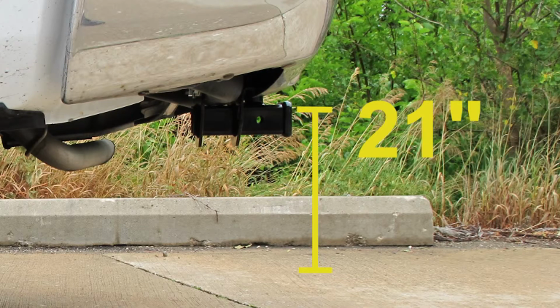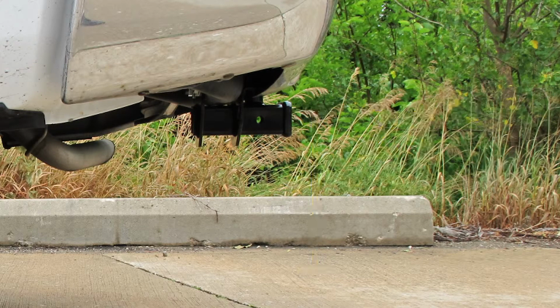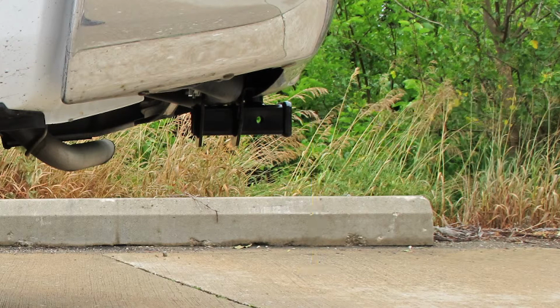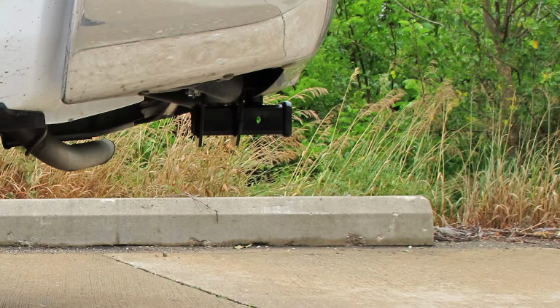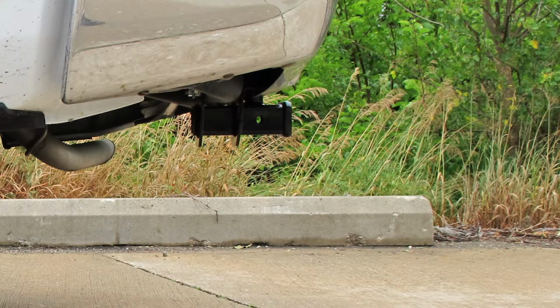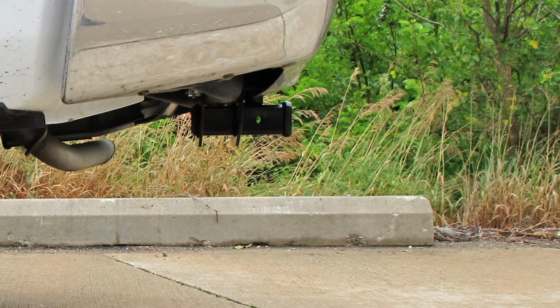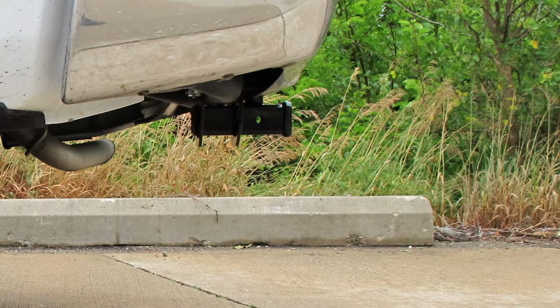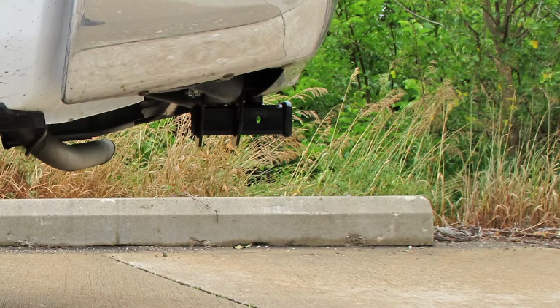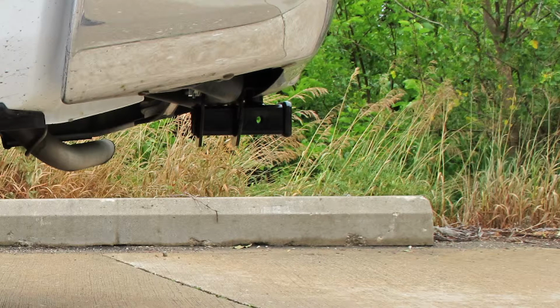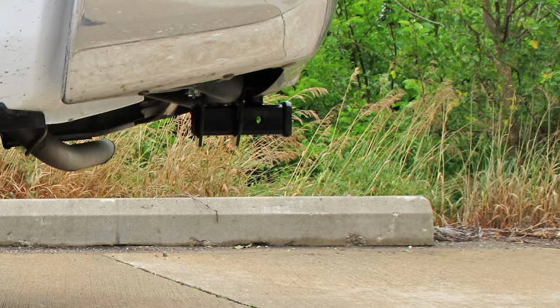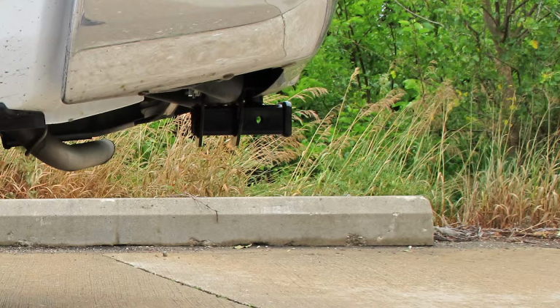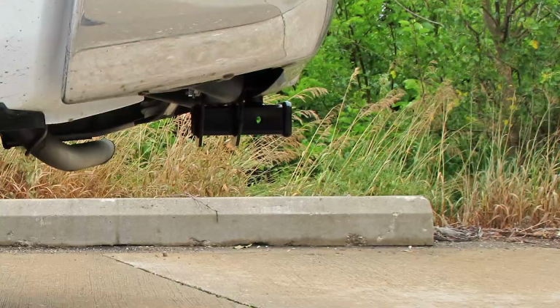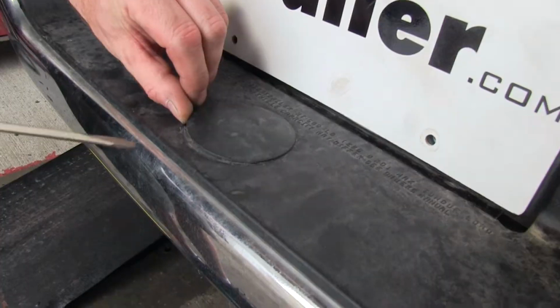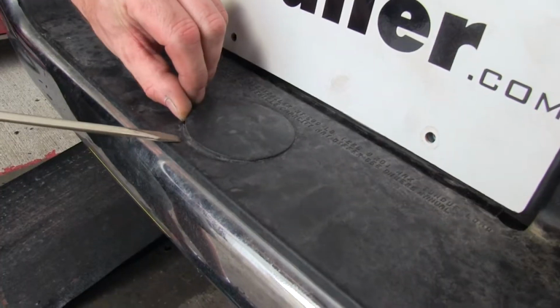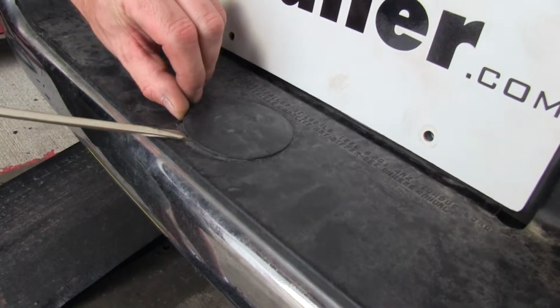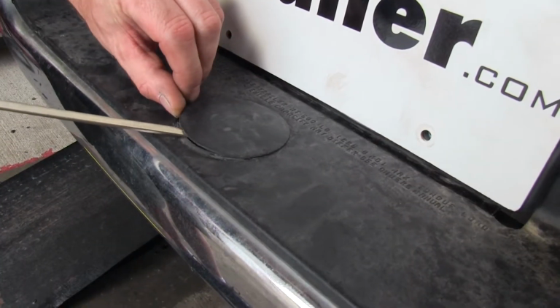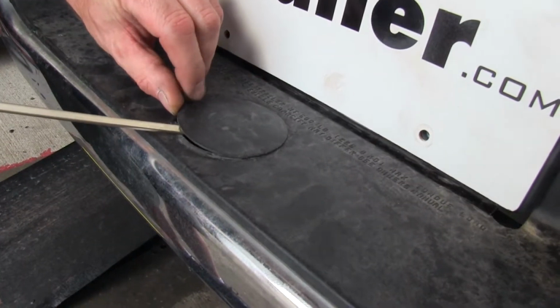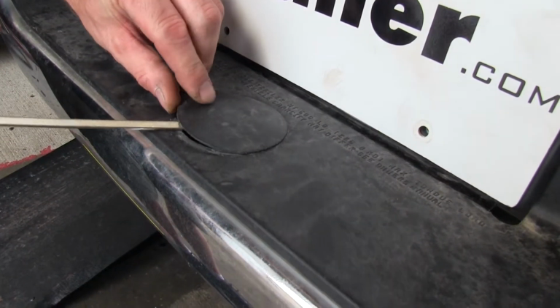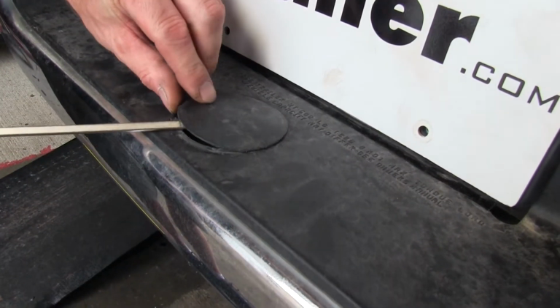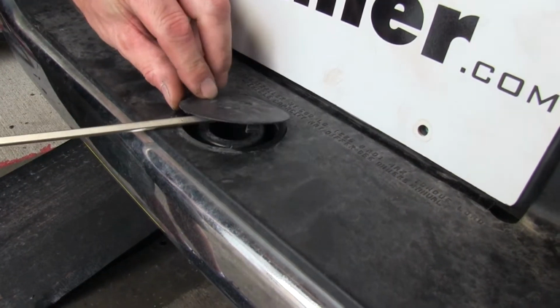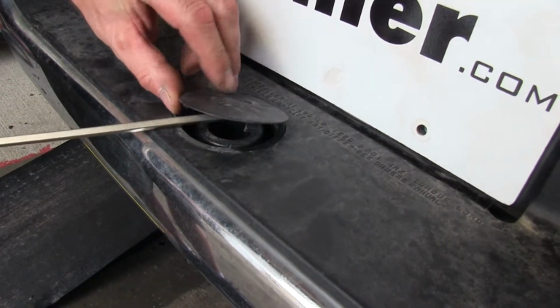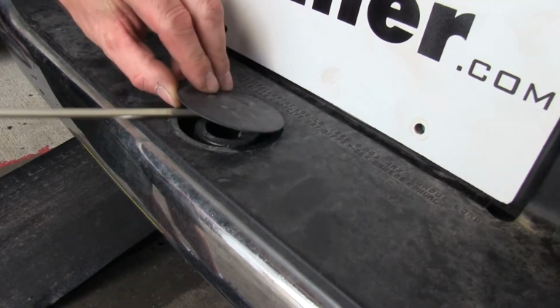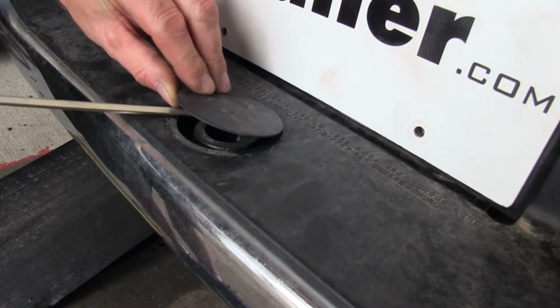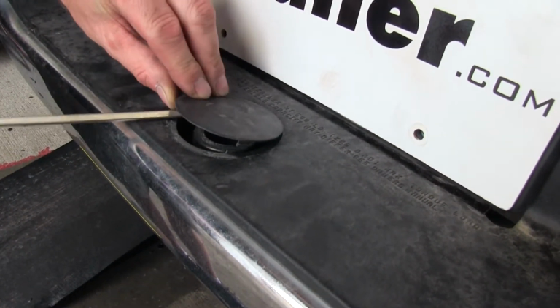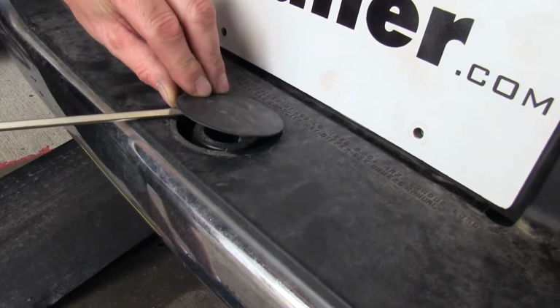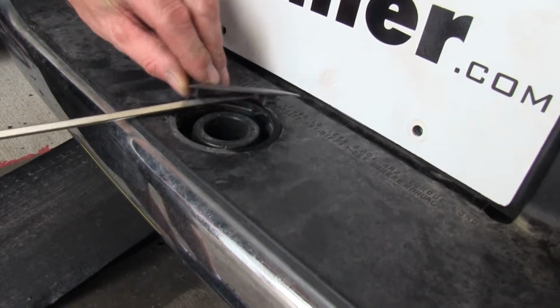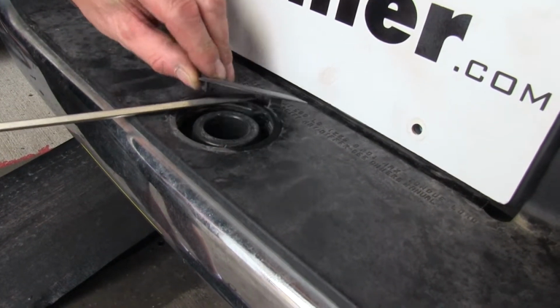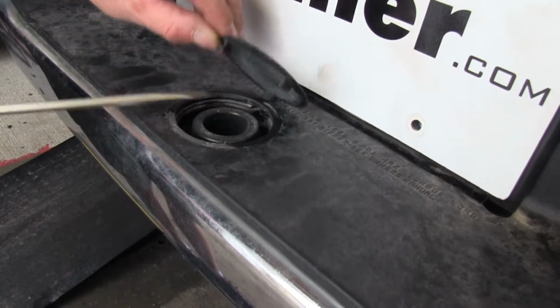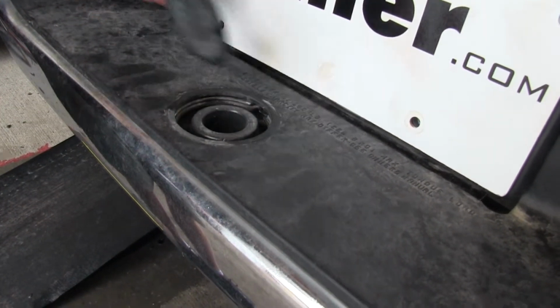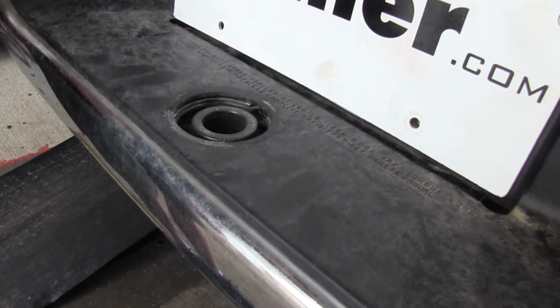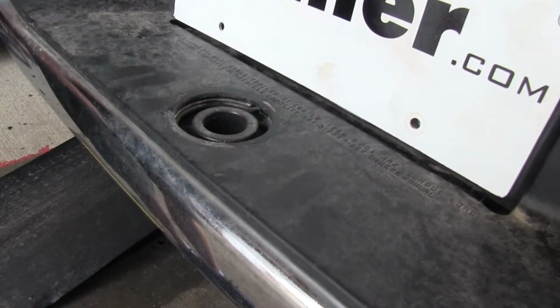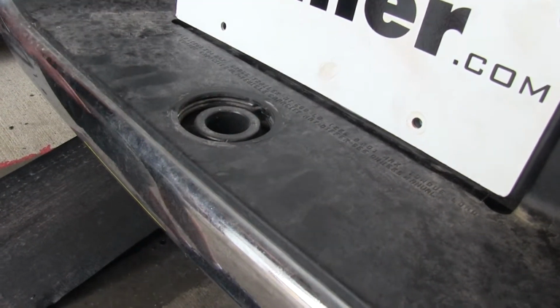Now we'll go ahead and show you how the hitch is installed. Our first step is to go ahead and remove the existing trailer ball cap from the center of the bumper.